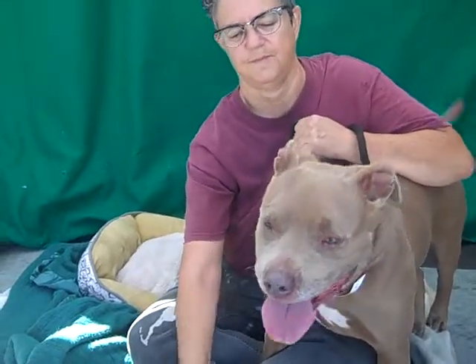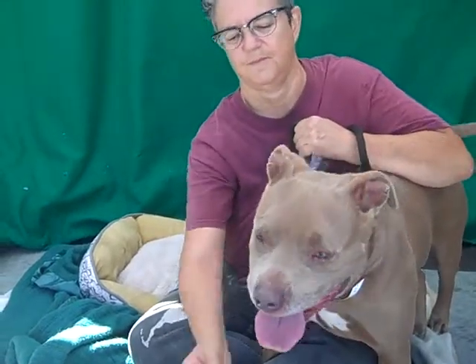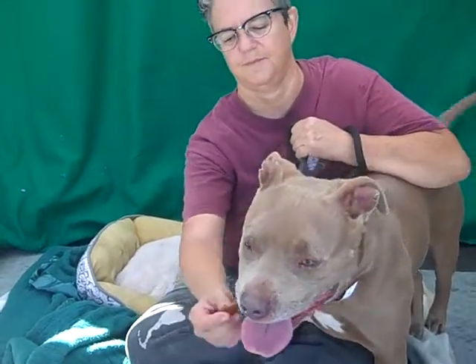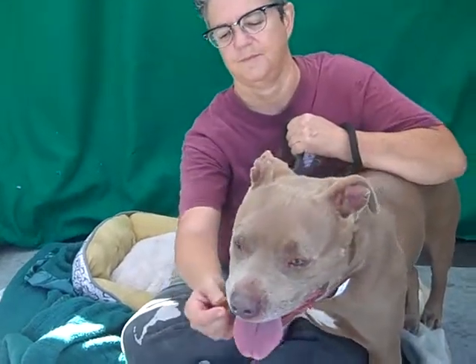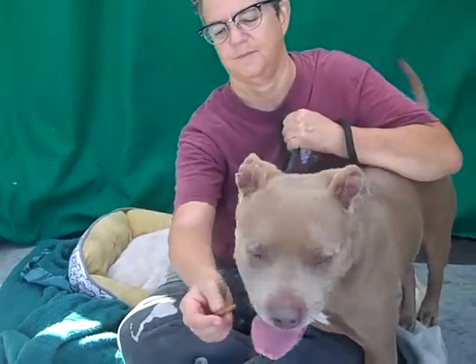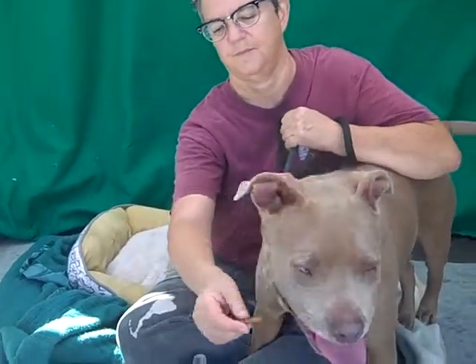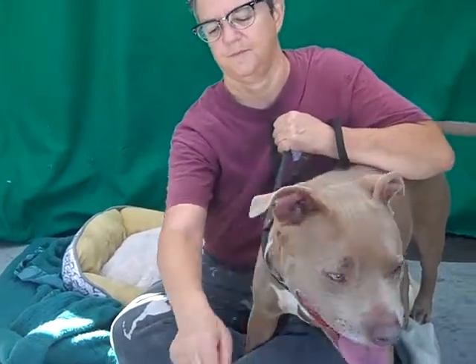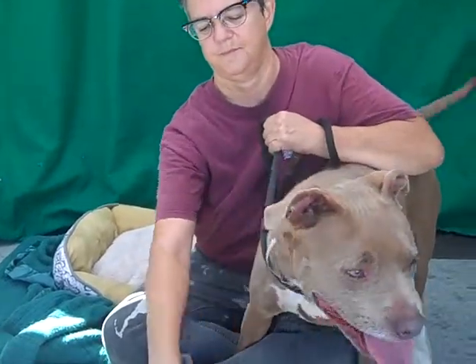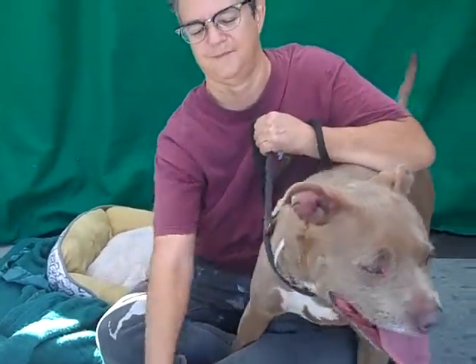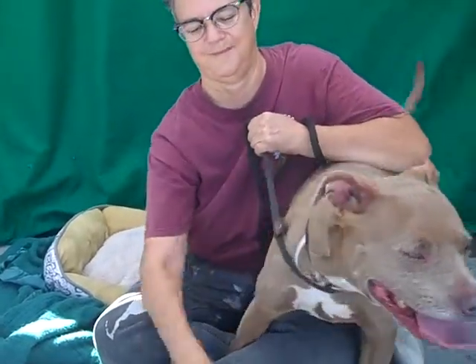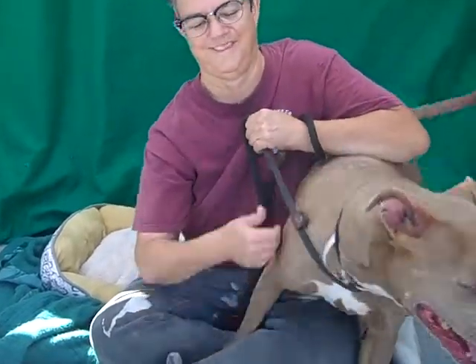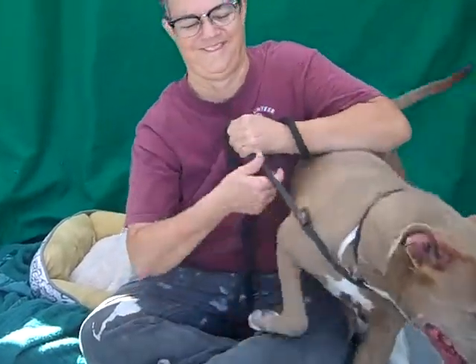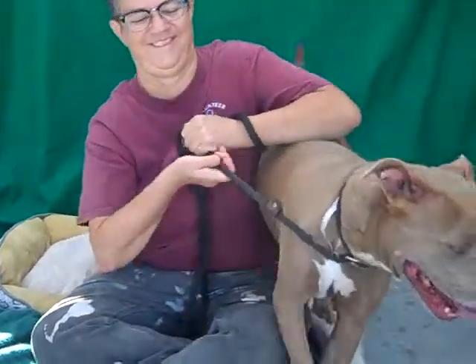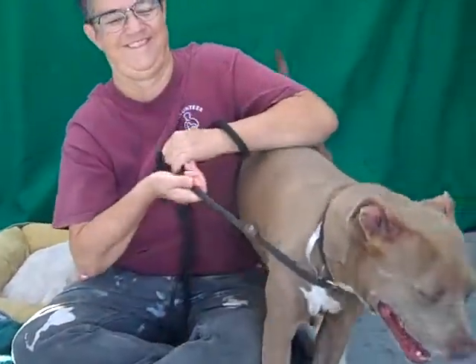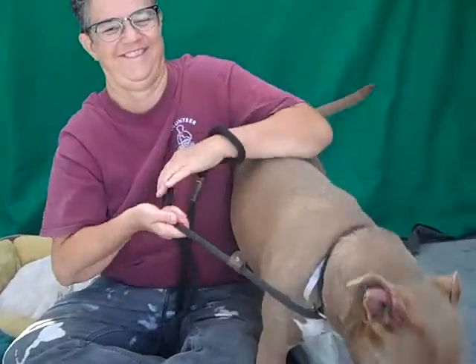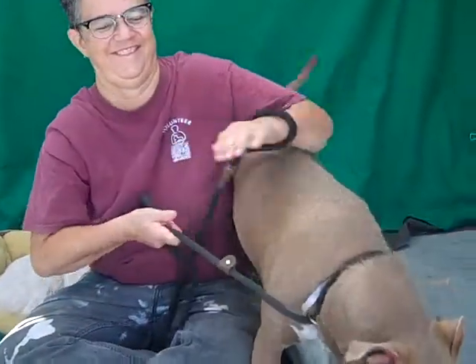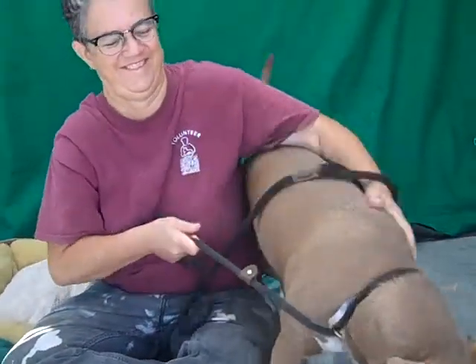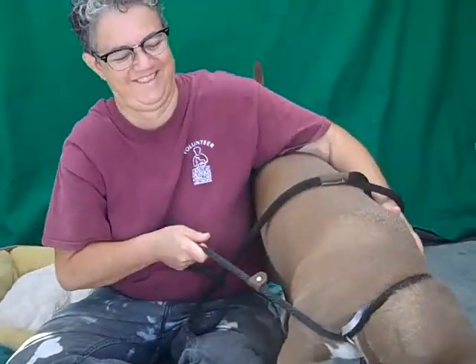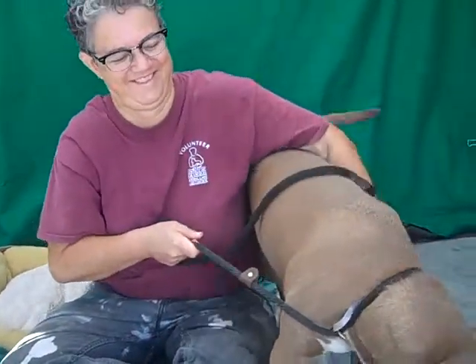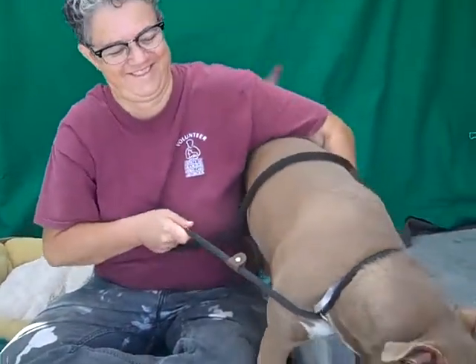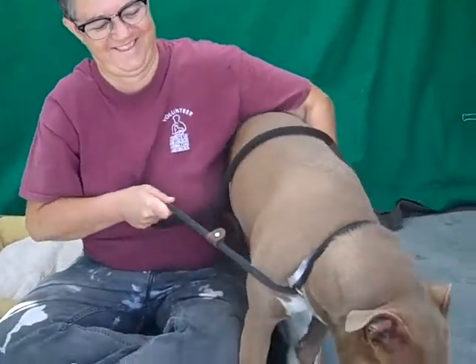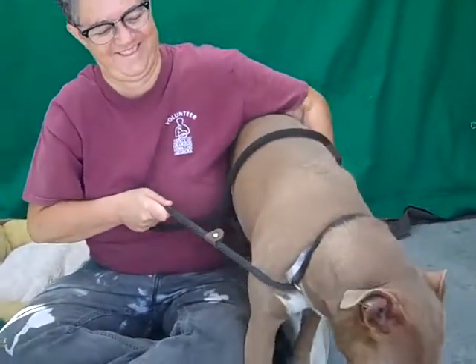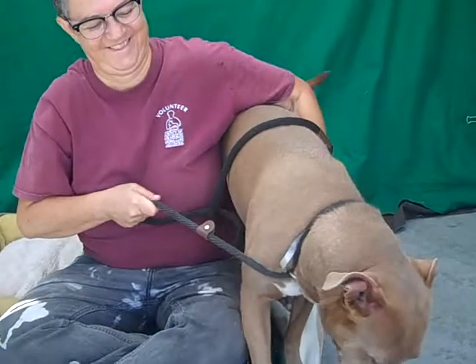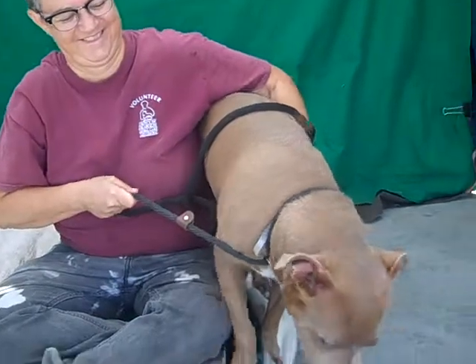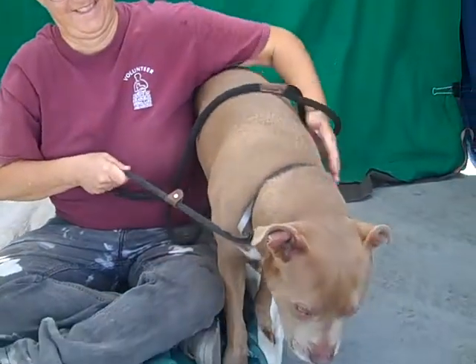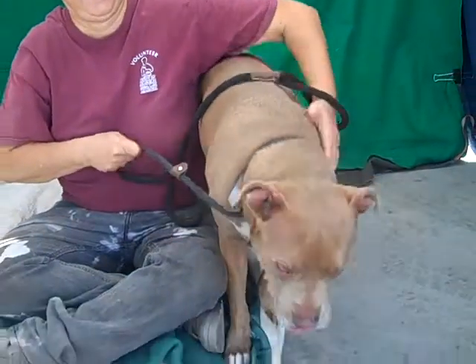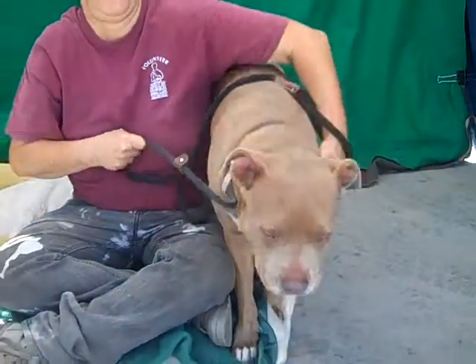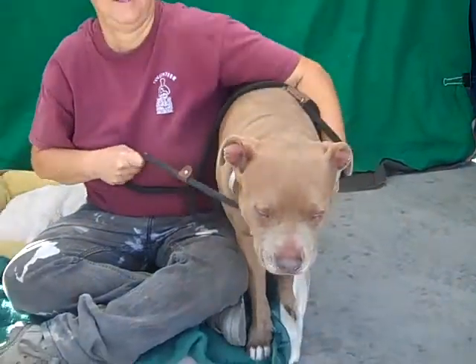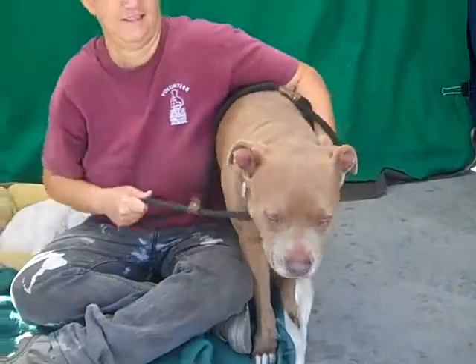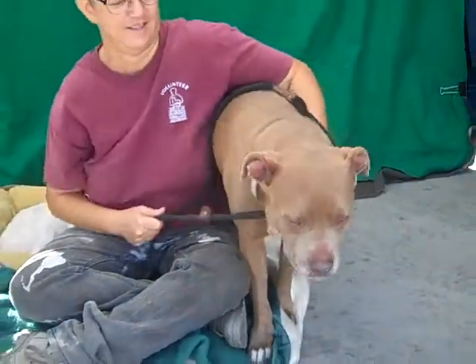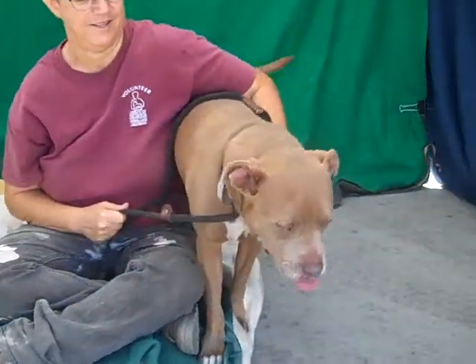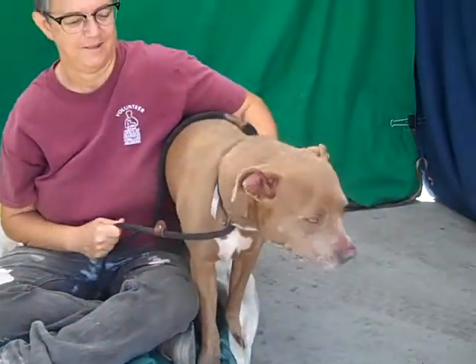She's a lovely girl. She passed her temperament test with very good marks and she's ready for a new home.